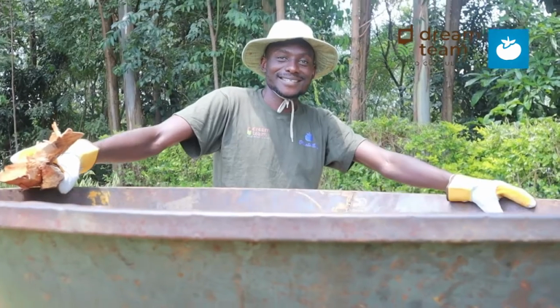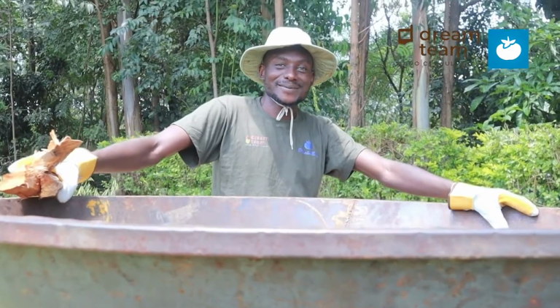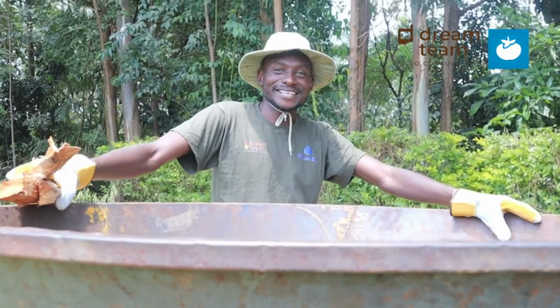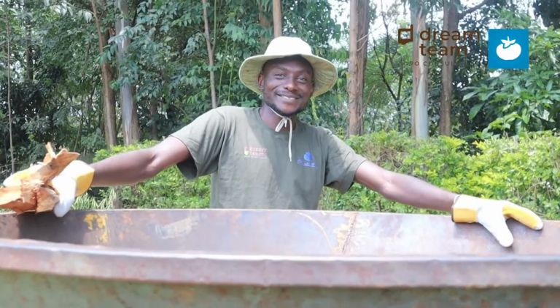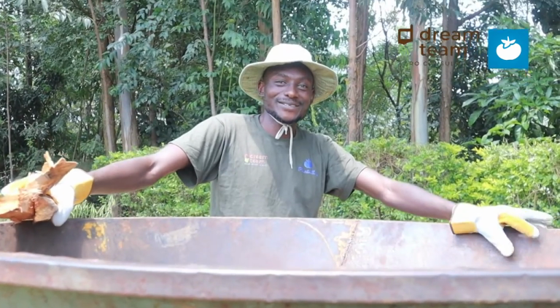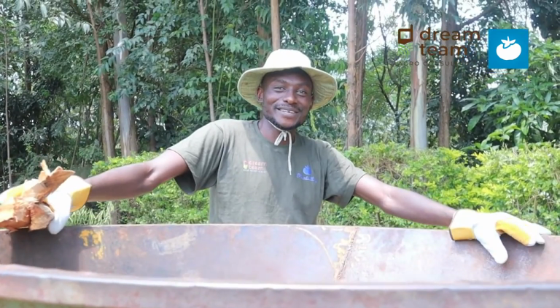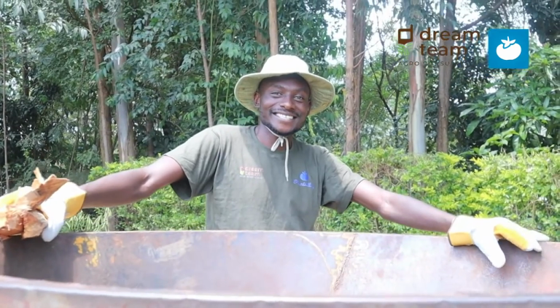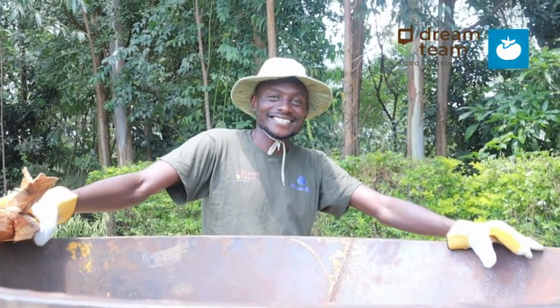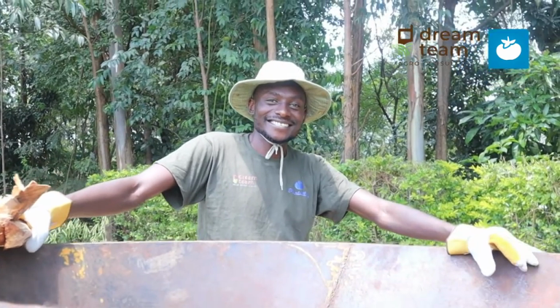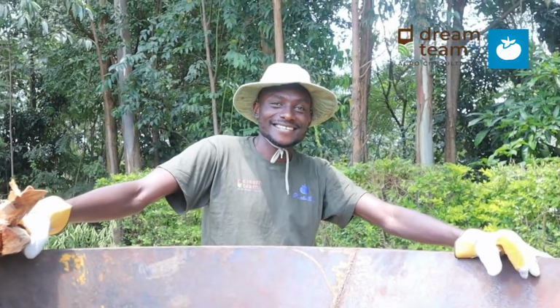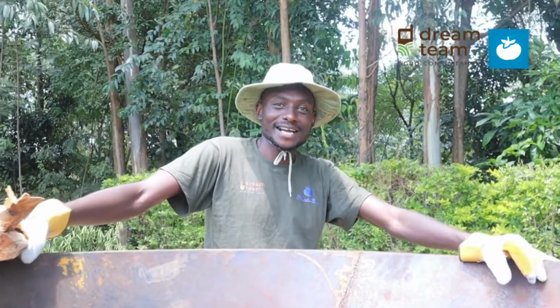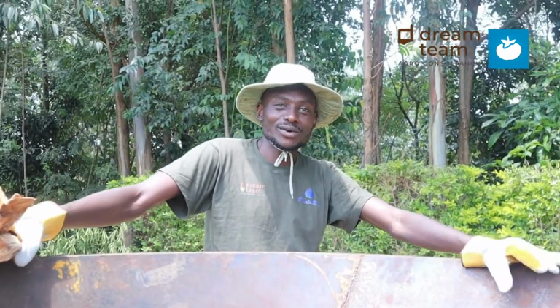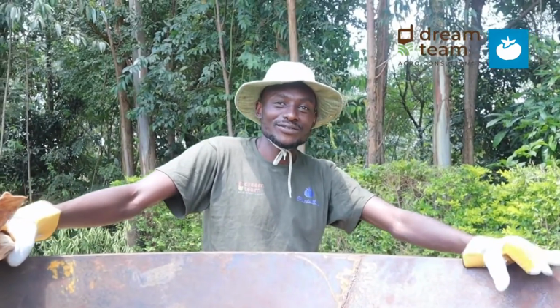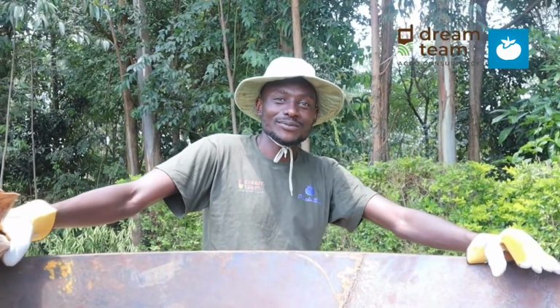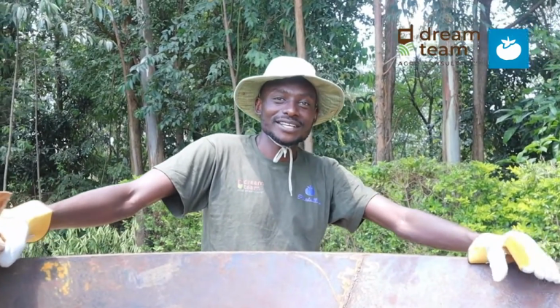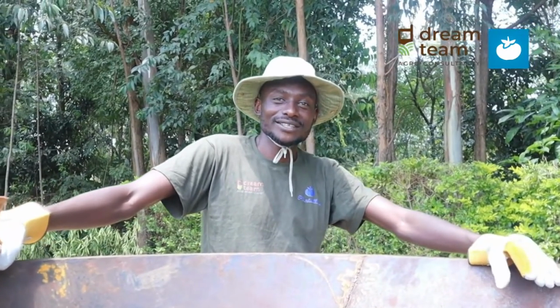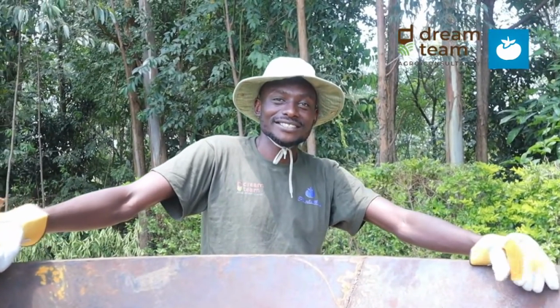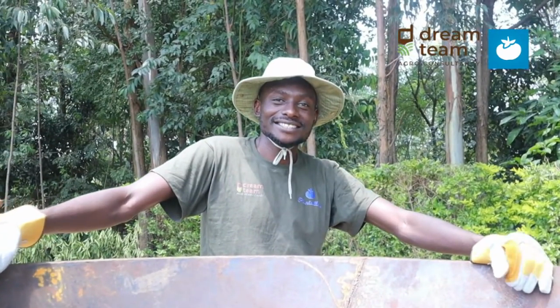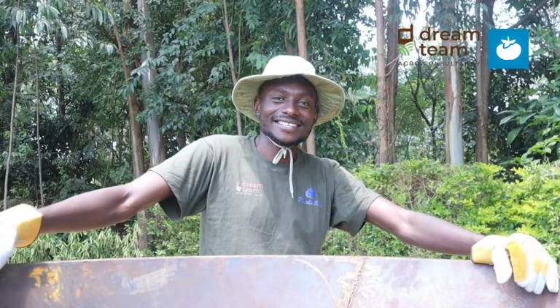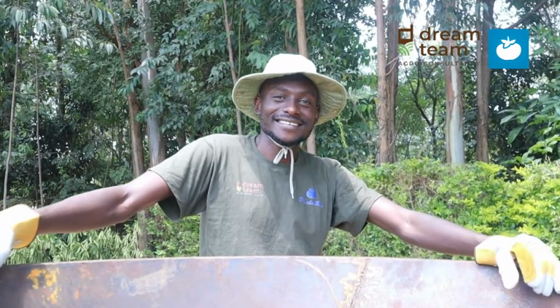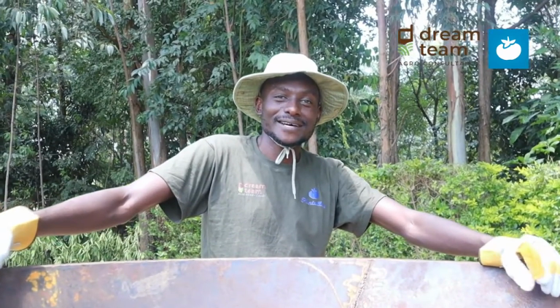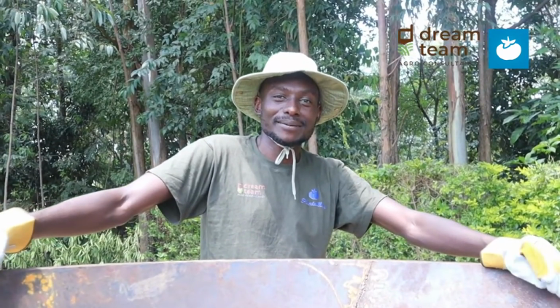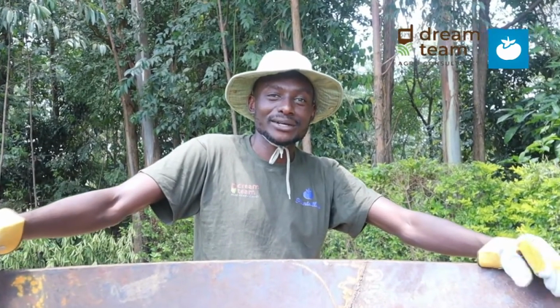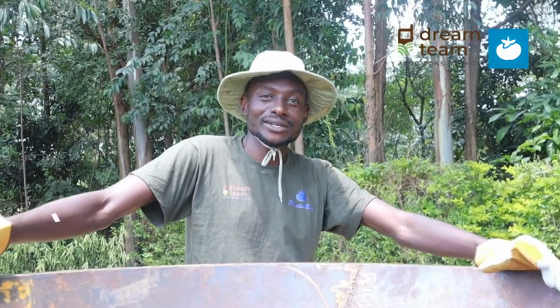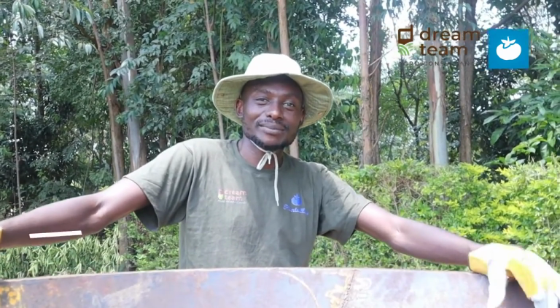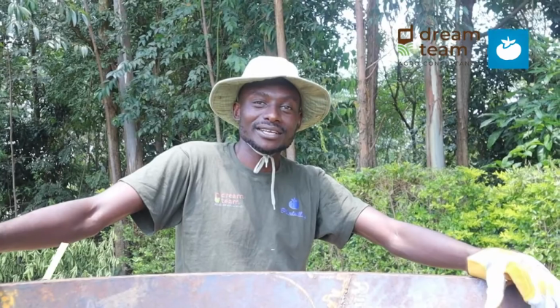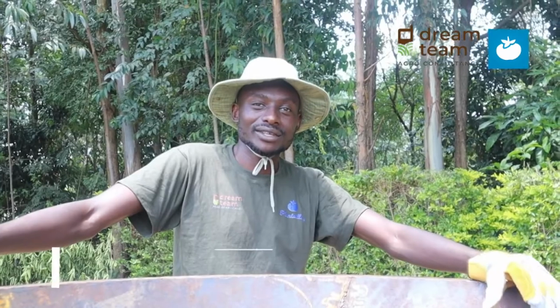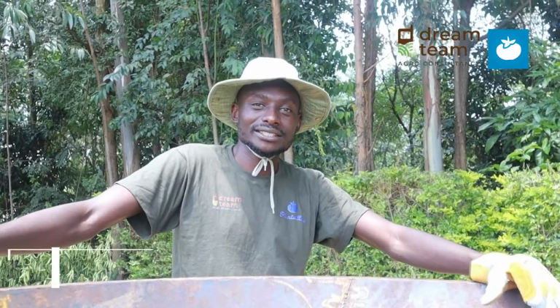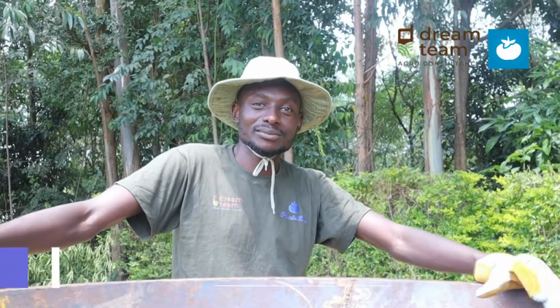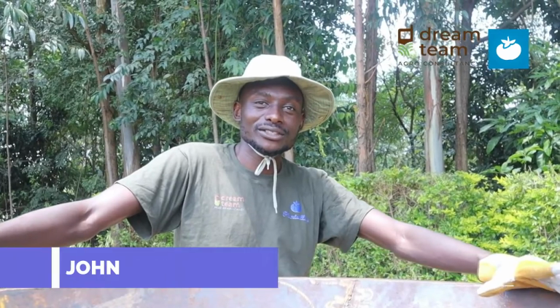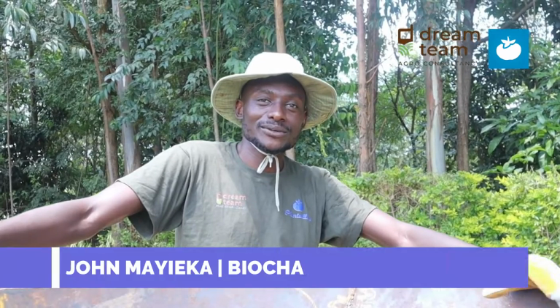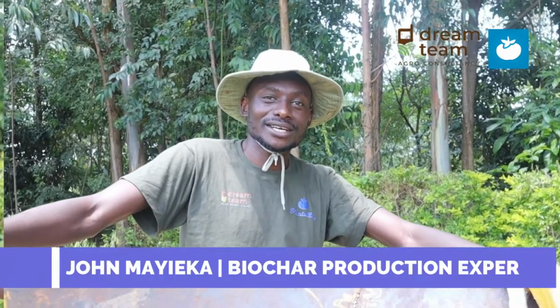My name is John Mayeka. I'm working for Plant Village and my role in Plant Village is Biochar production.